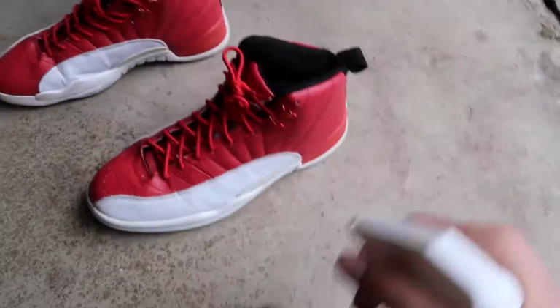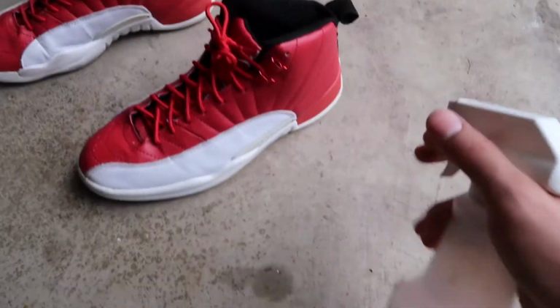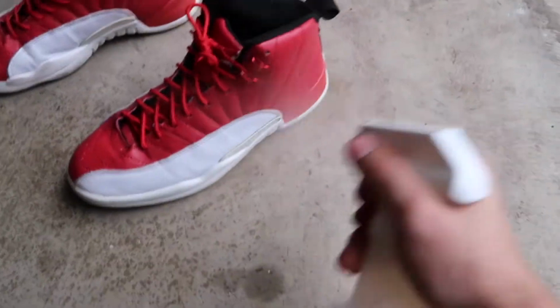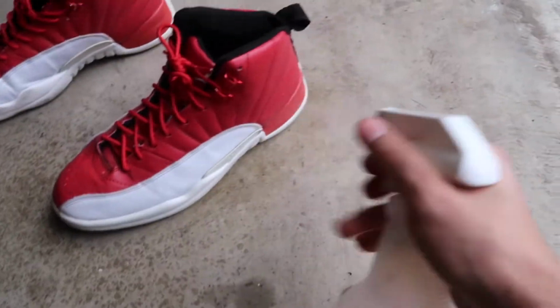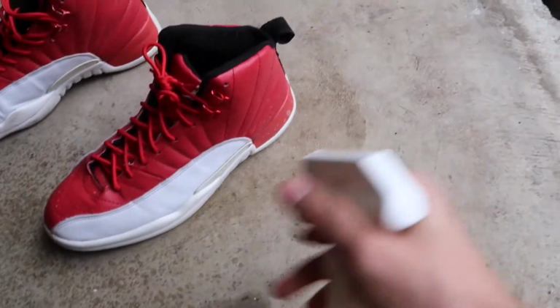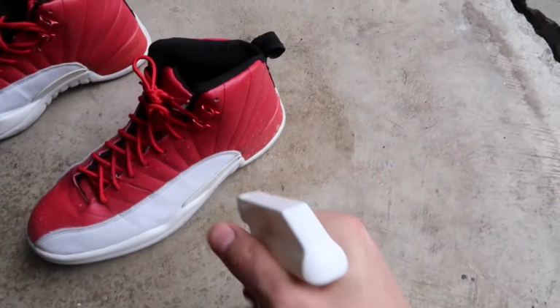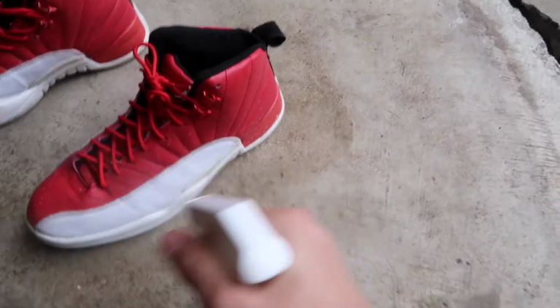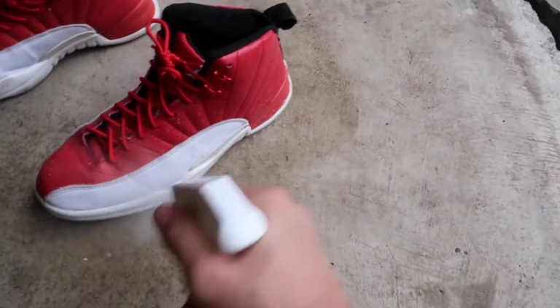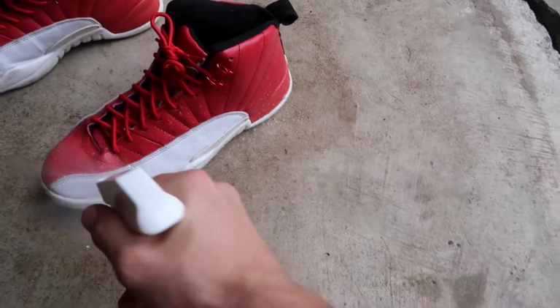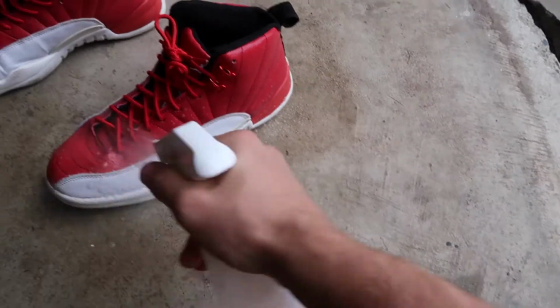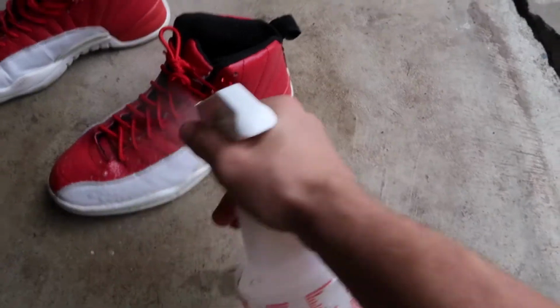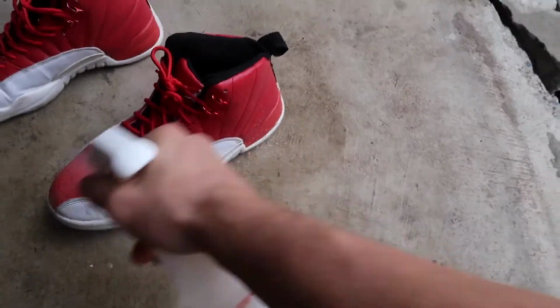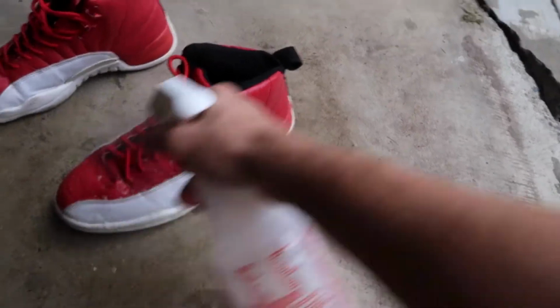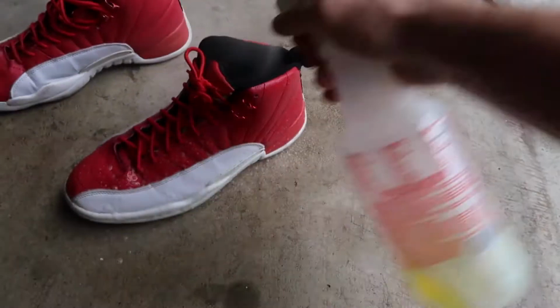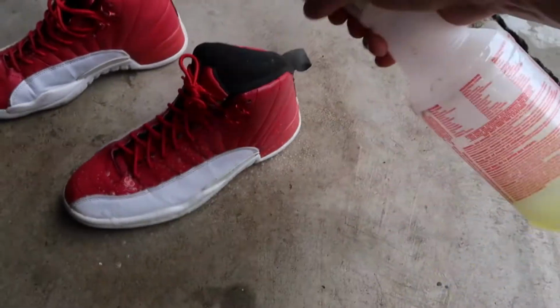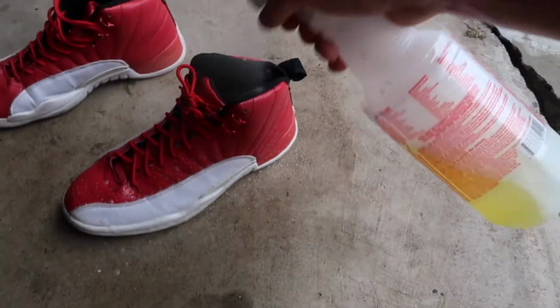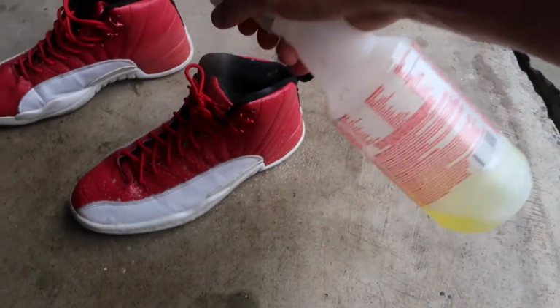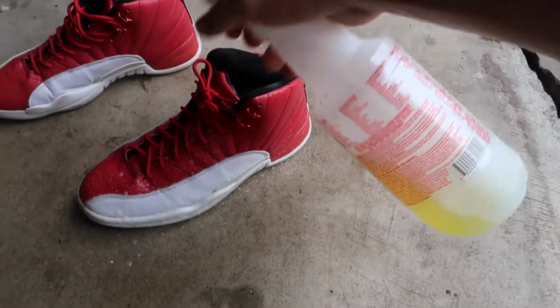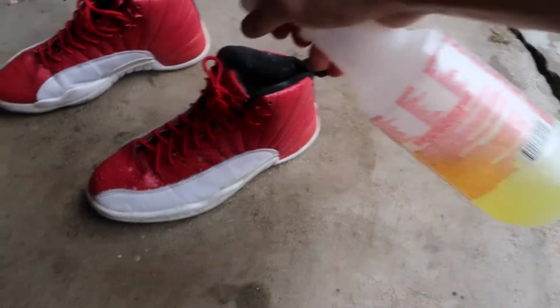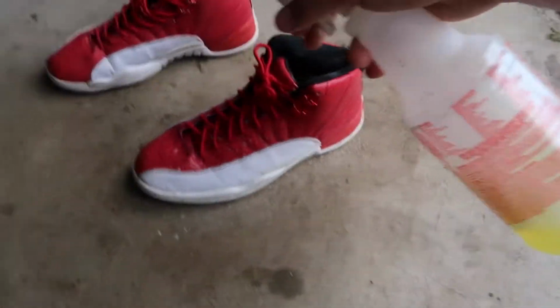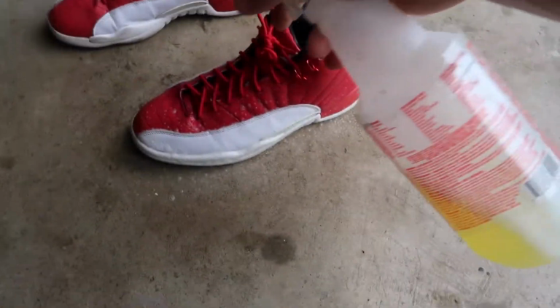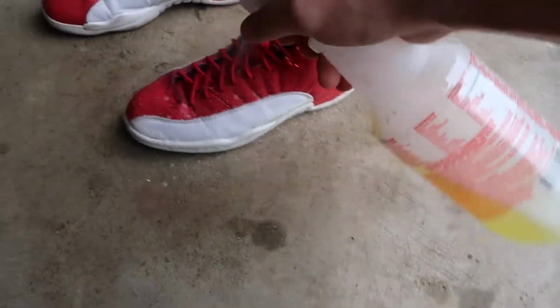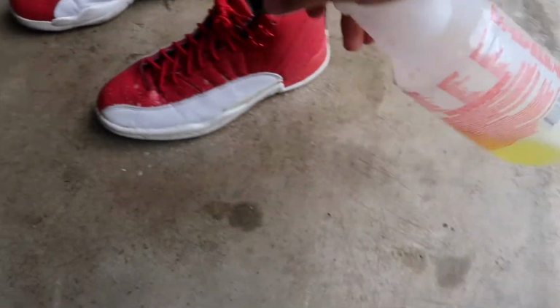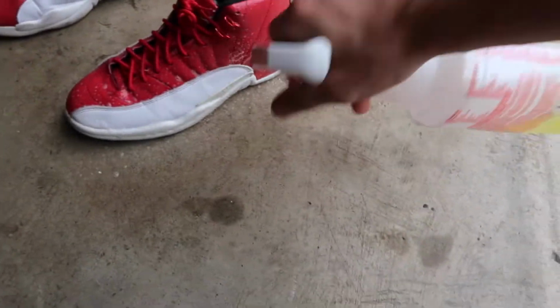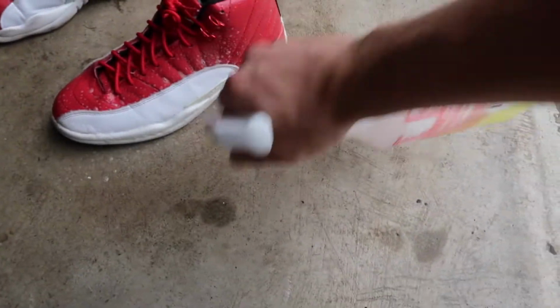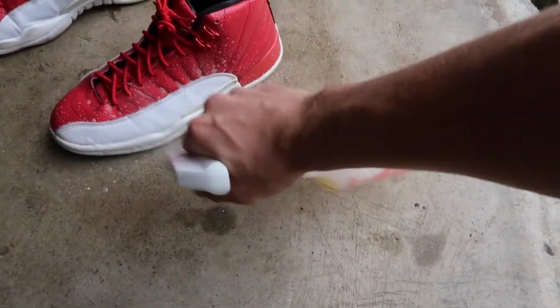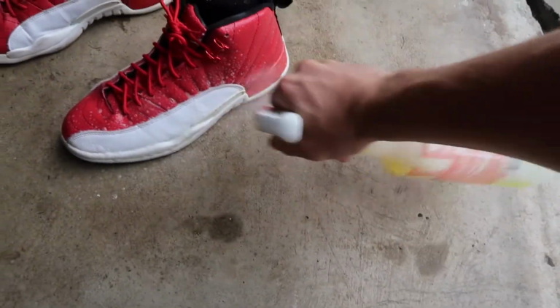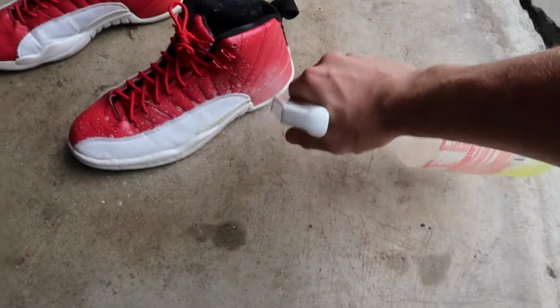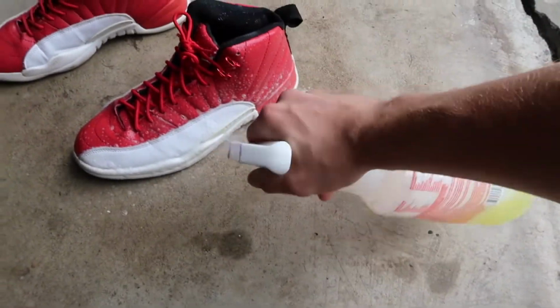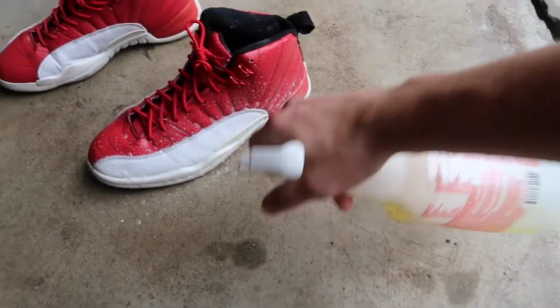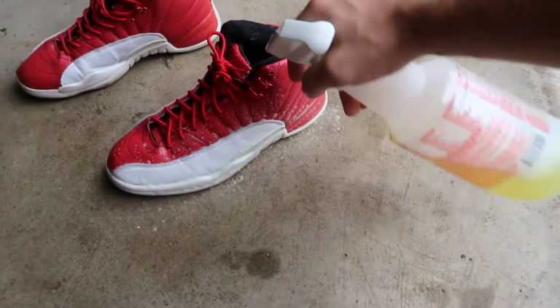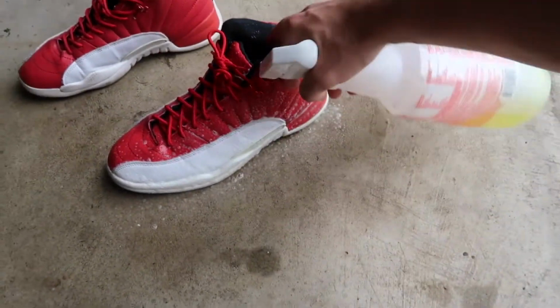We're gonna be spraying the whole shoe. Don't hesitate — this stuff doesn't make your shoes white. It doesn't bleach them.